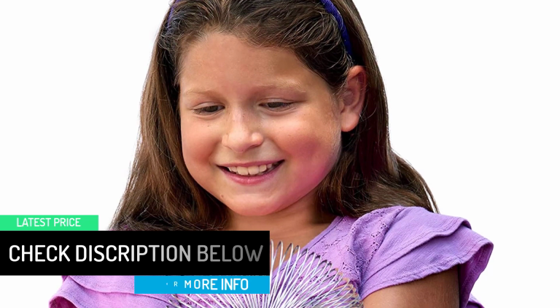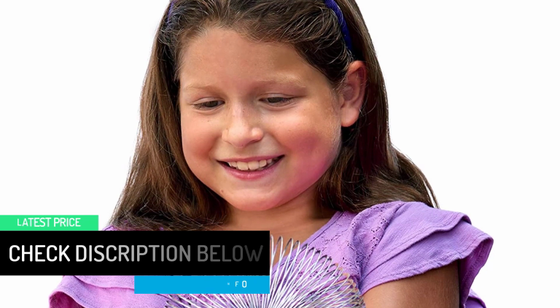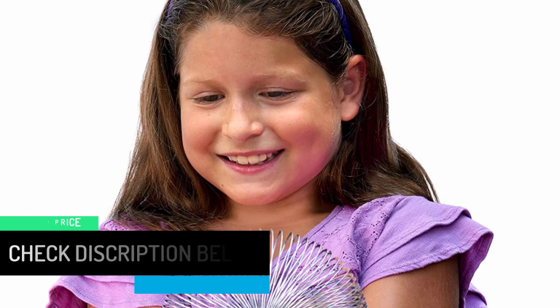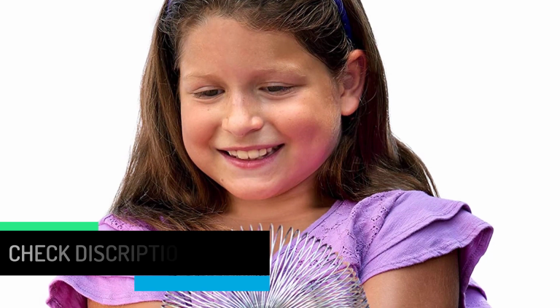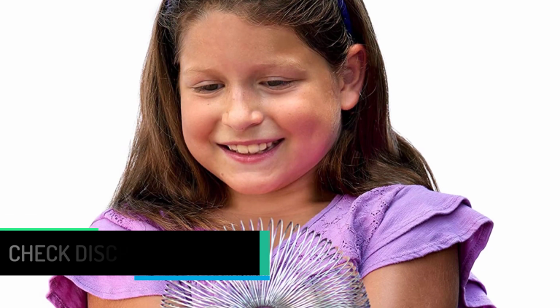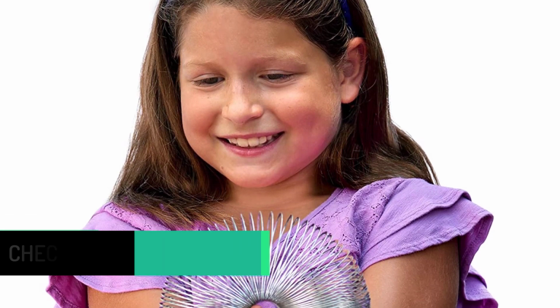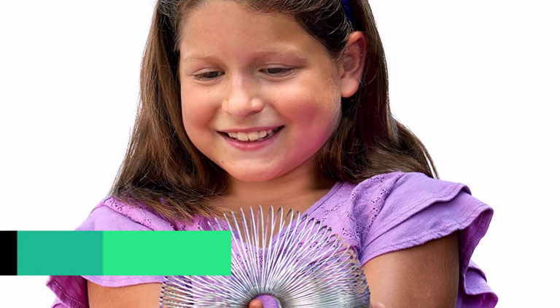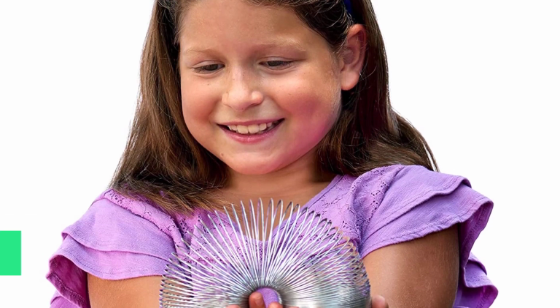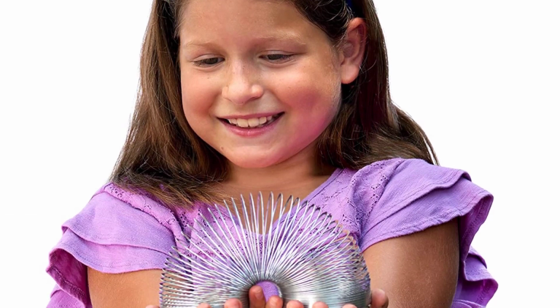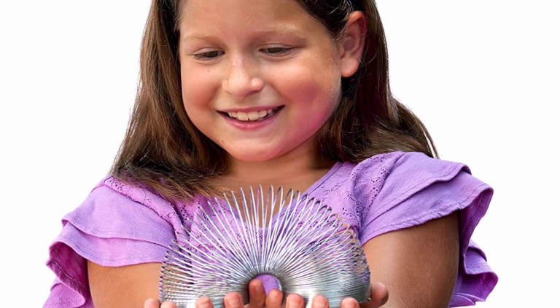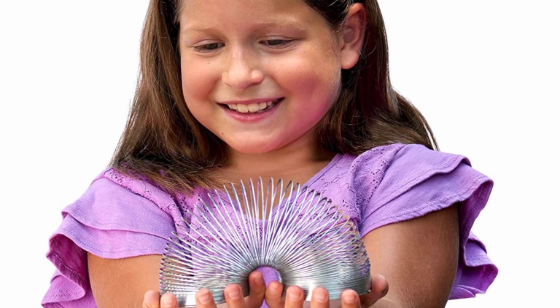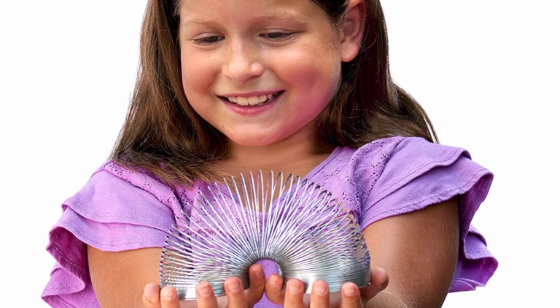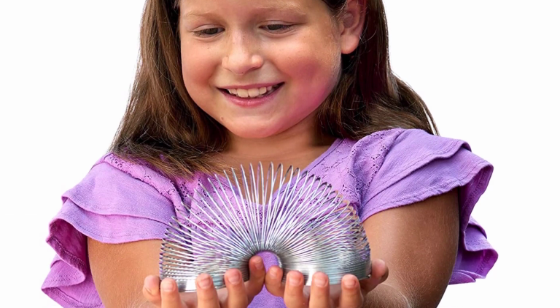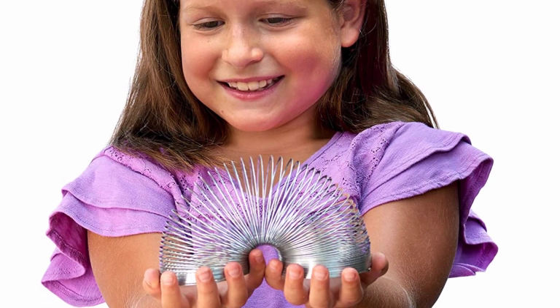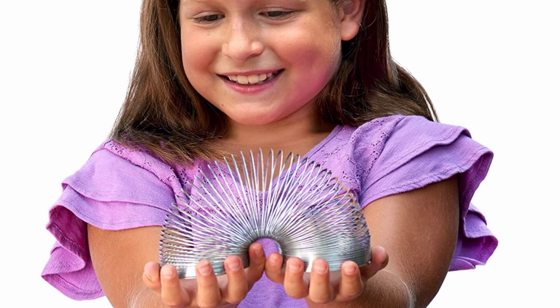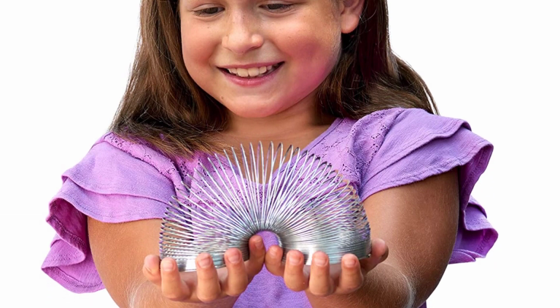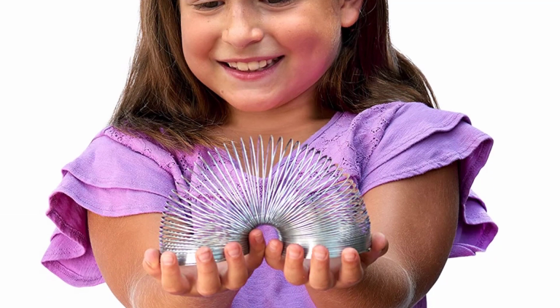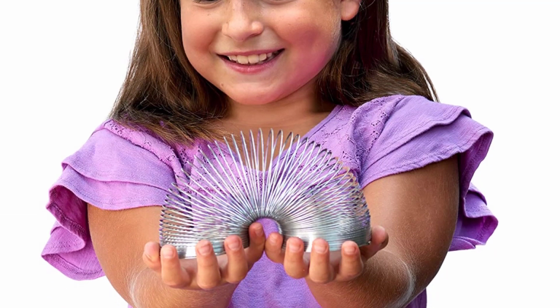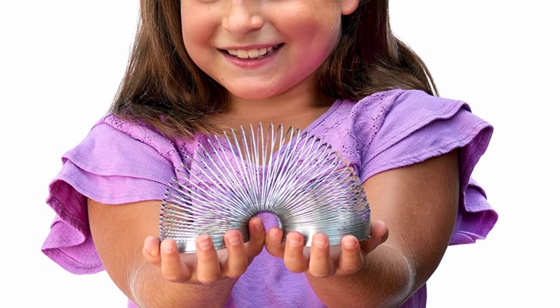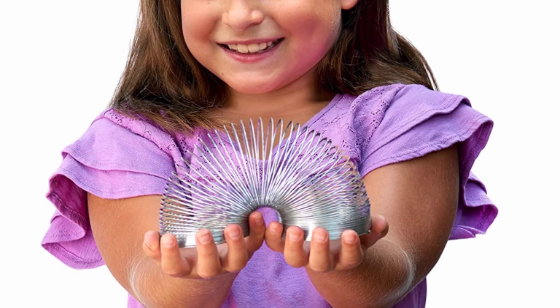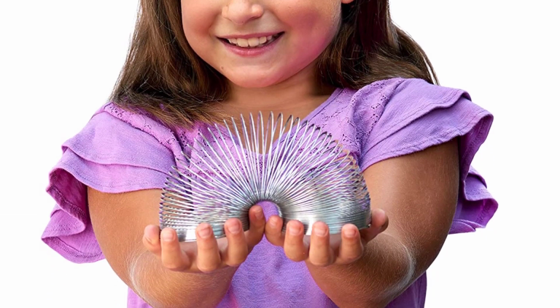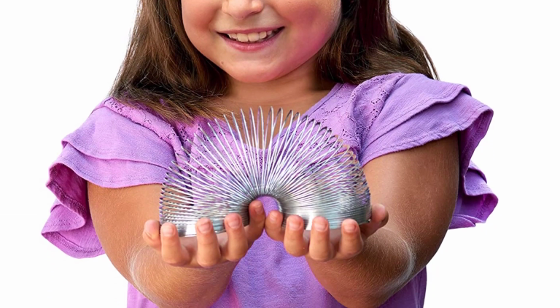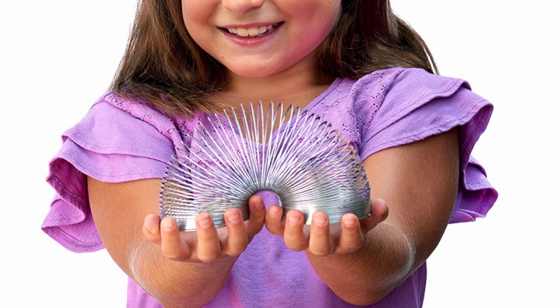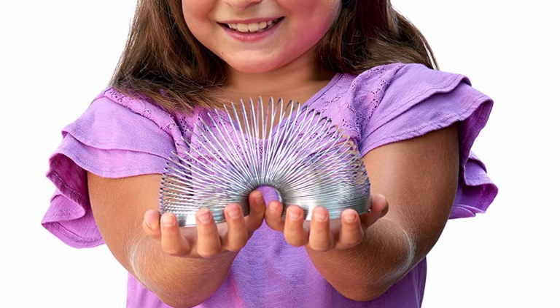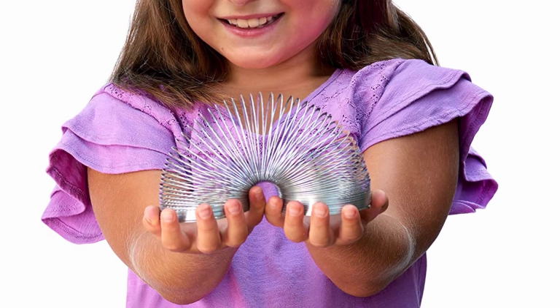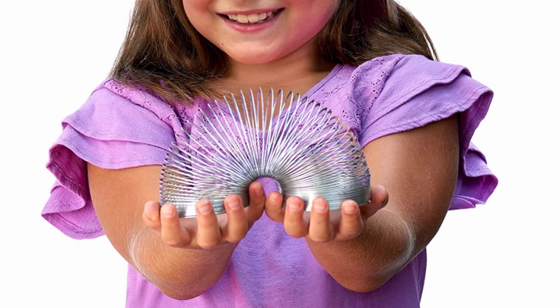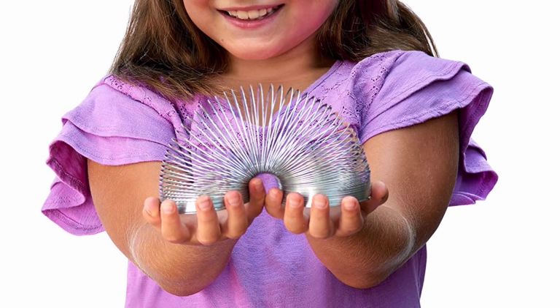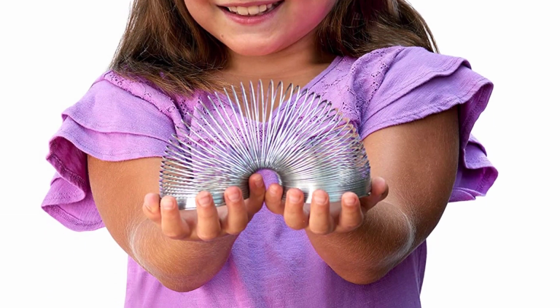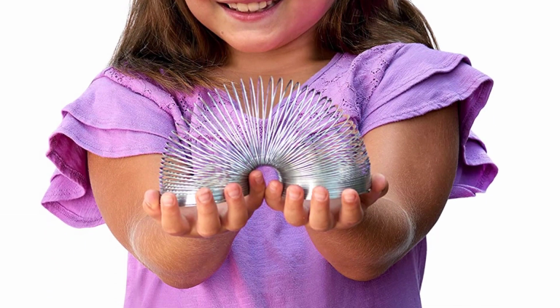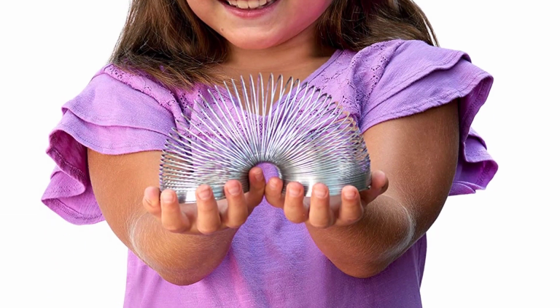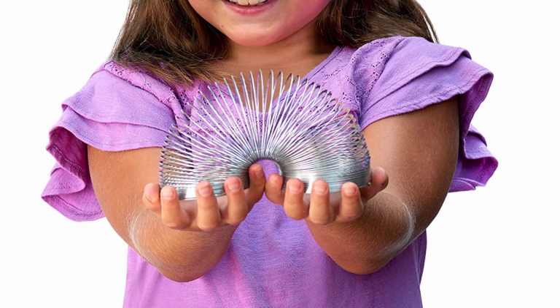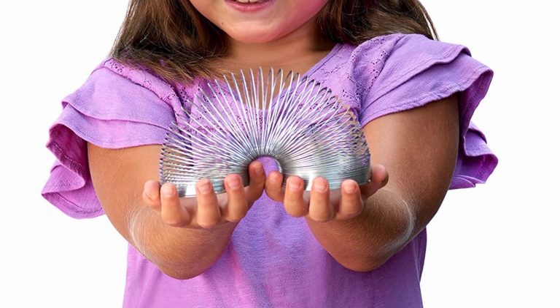Slinky is fun for a girl or a boy and makes an ideal gift, stocking stuffer, prize, or present. Everyone loves a Slinky. It's for ages 5 and up.